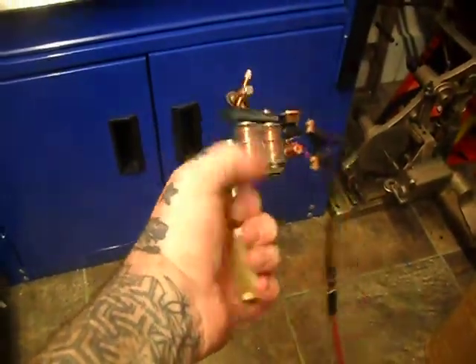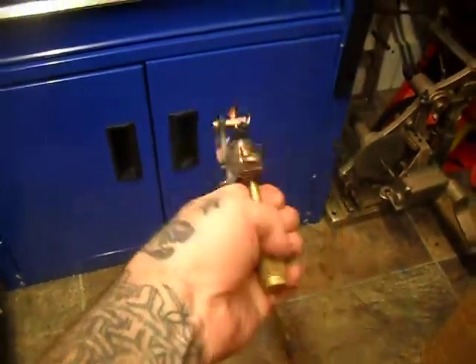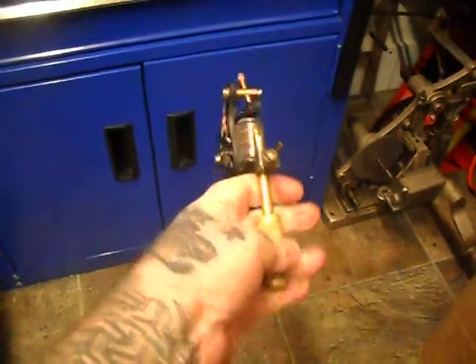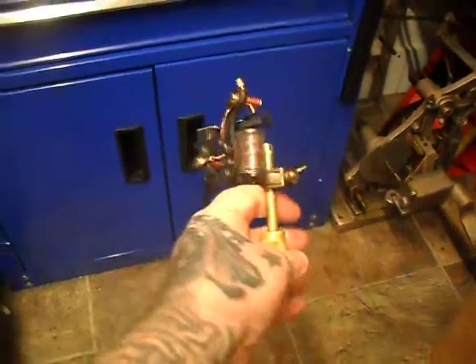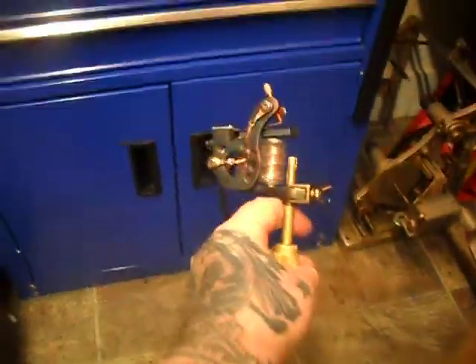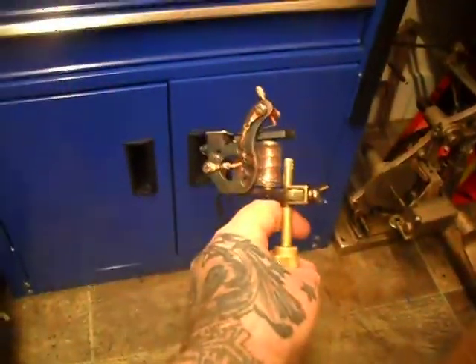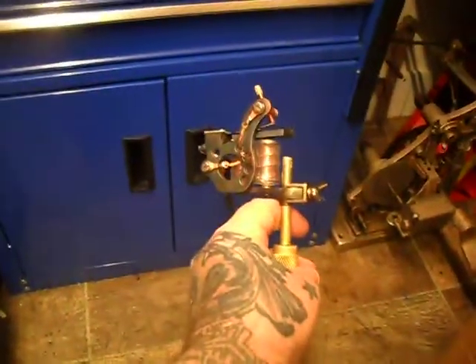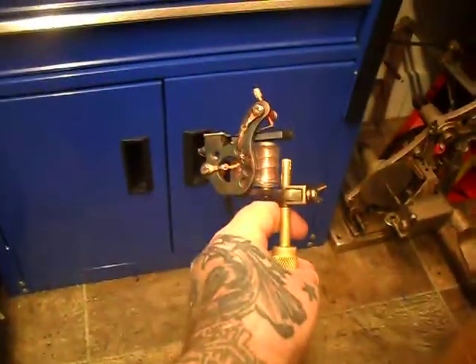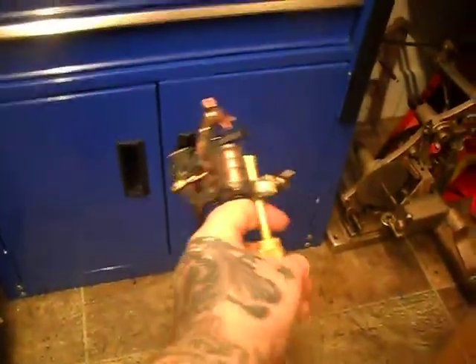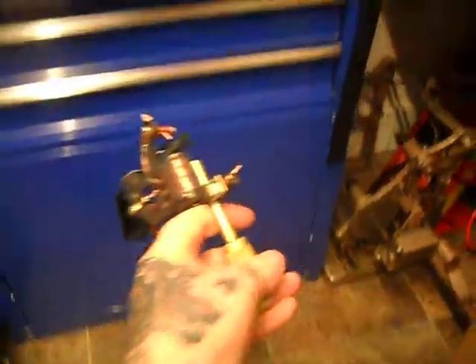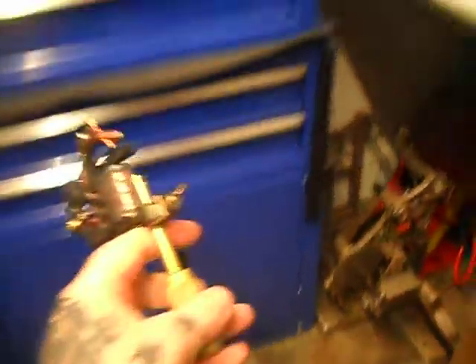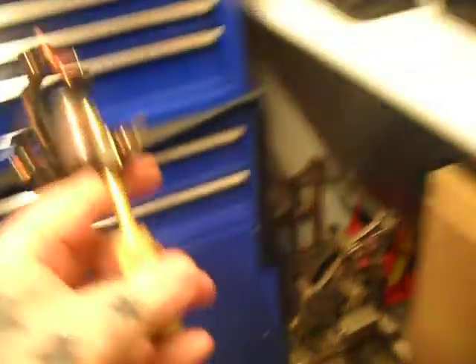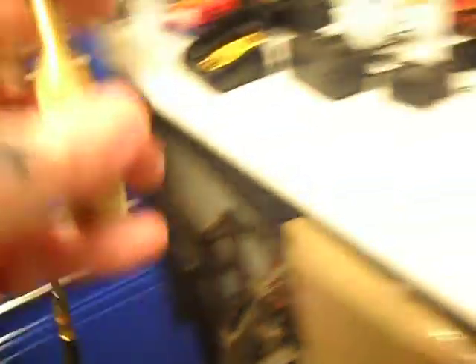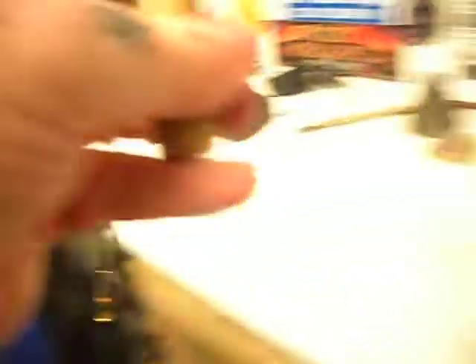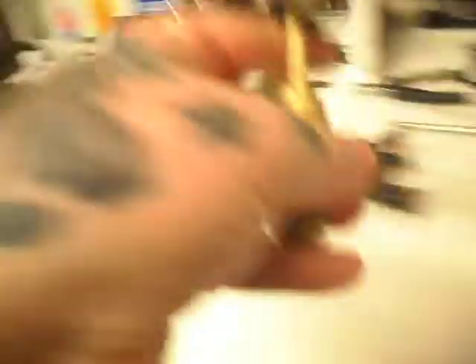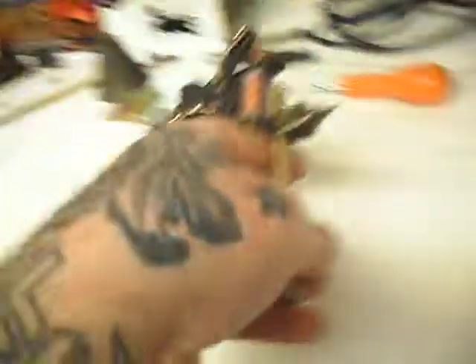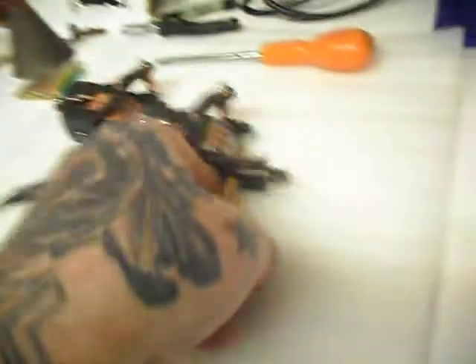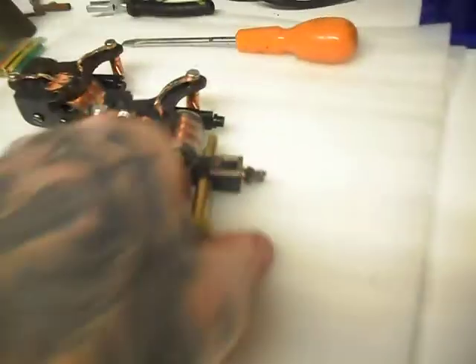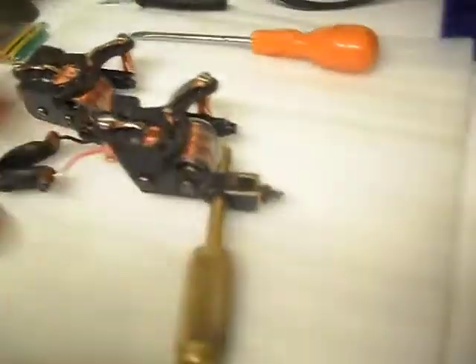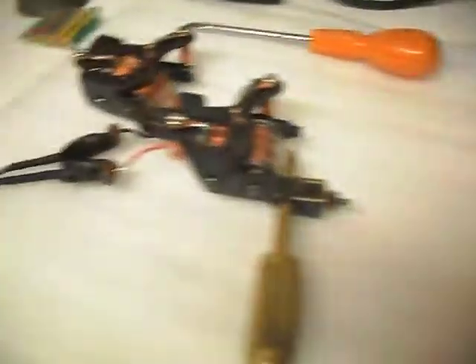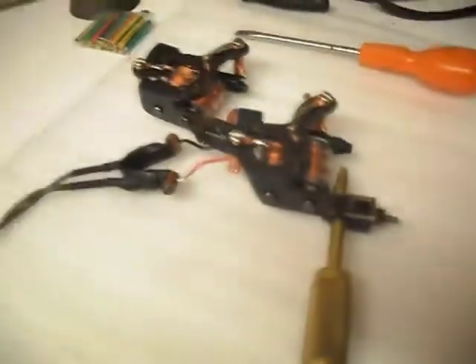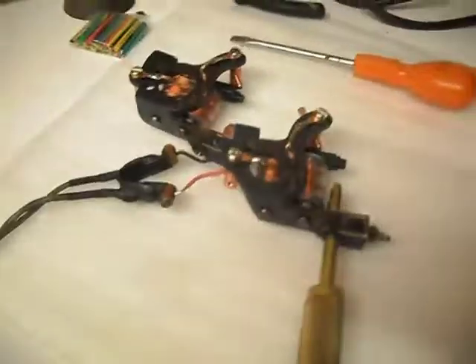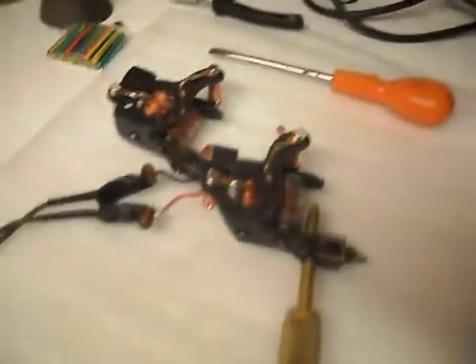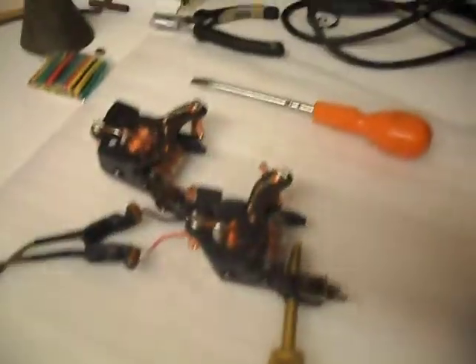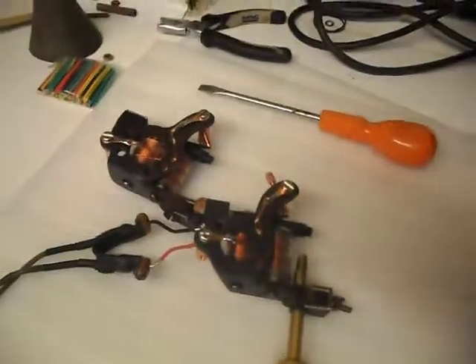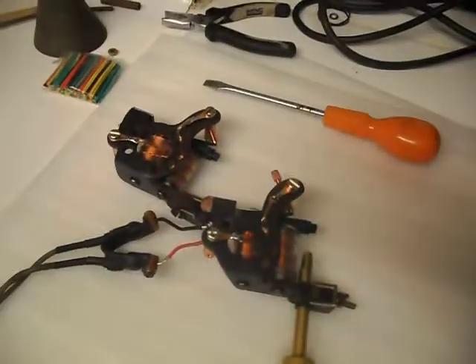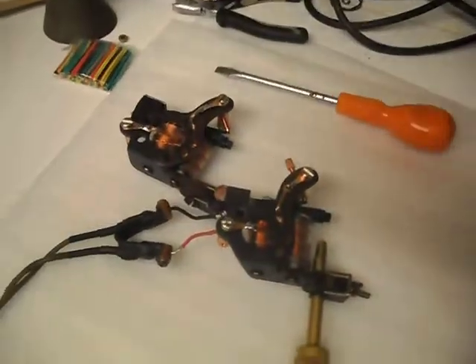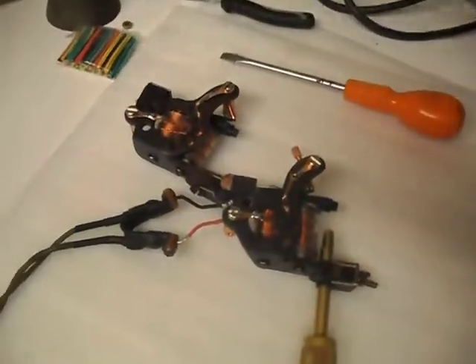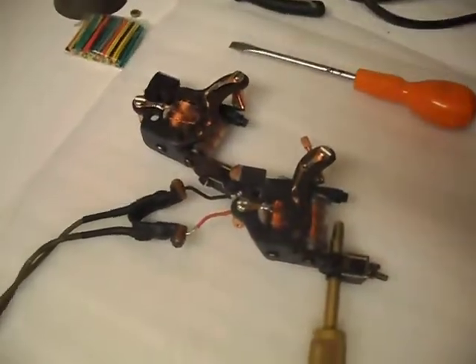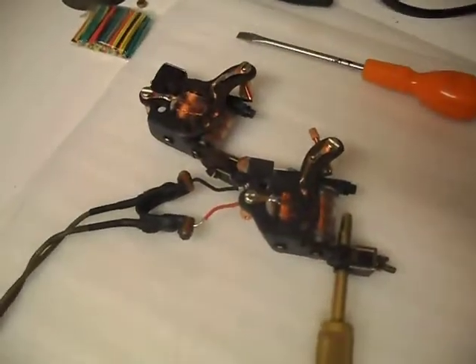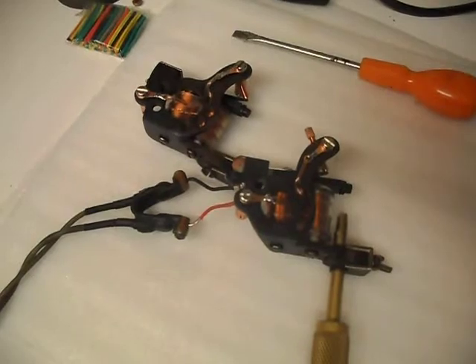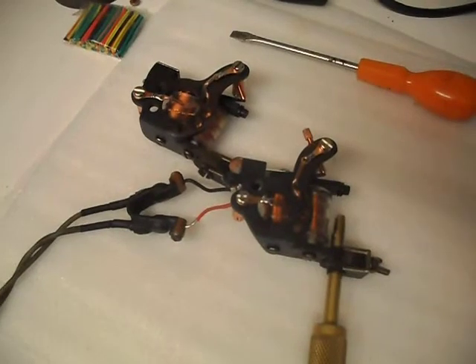So any coil machine can be changed for any function. Thanks for watching.